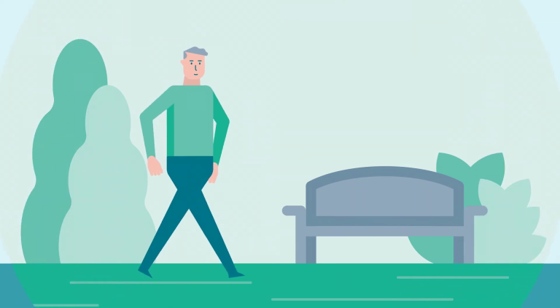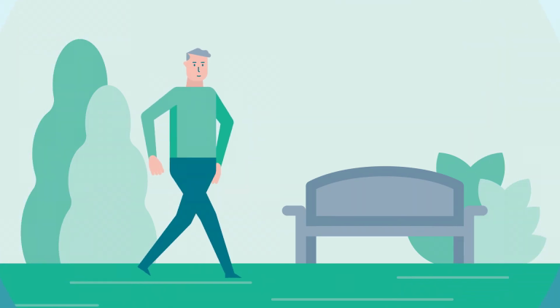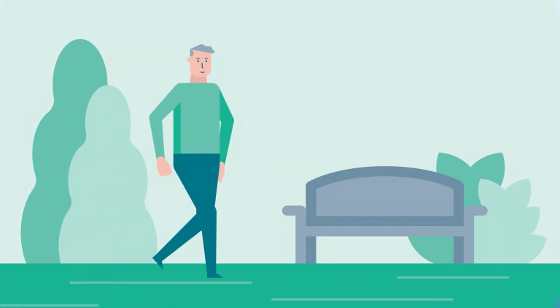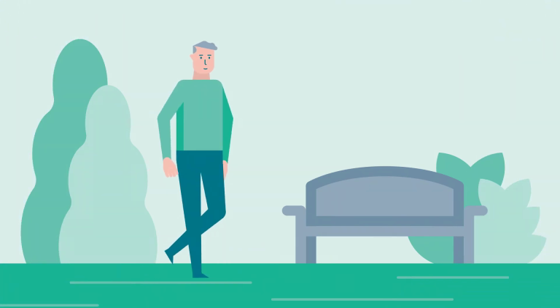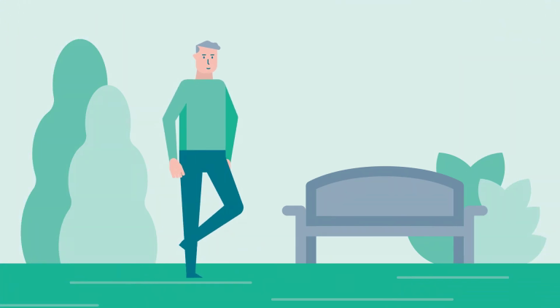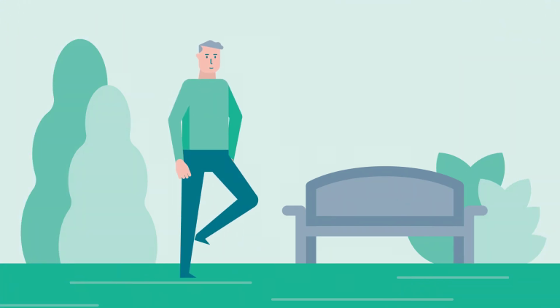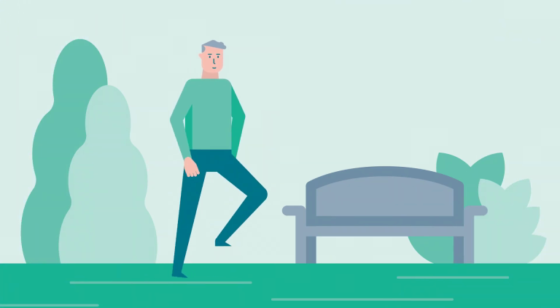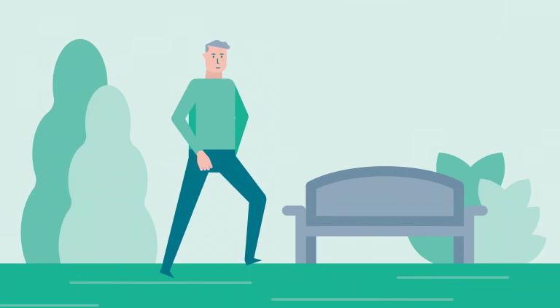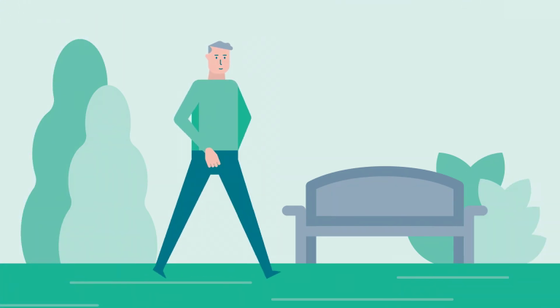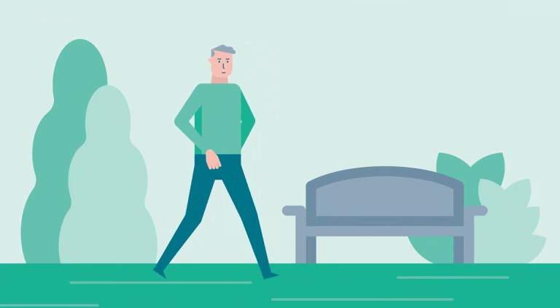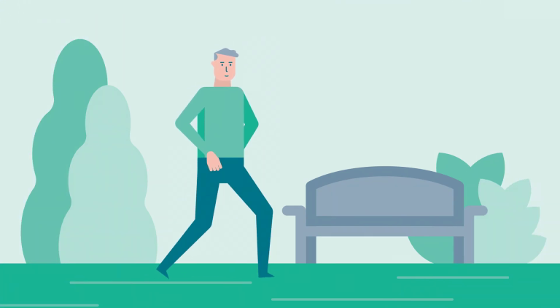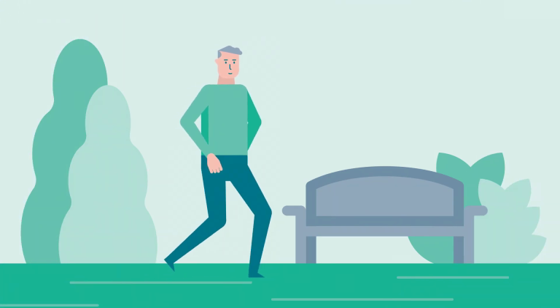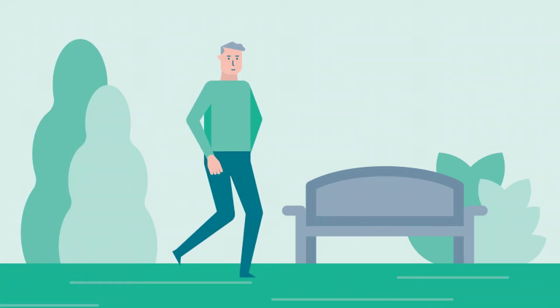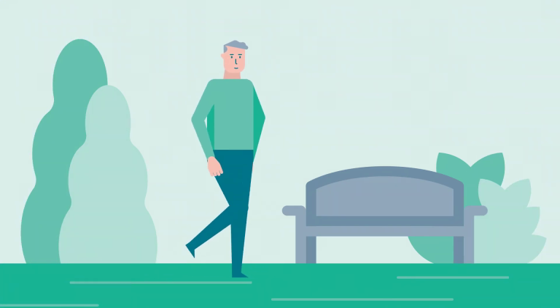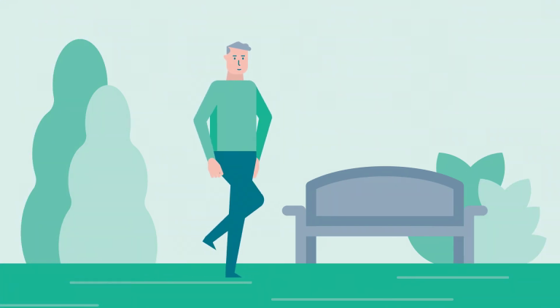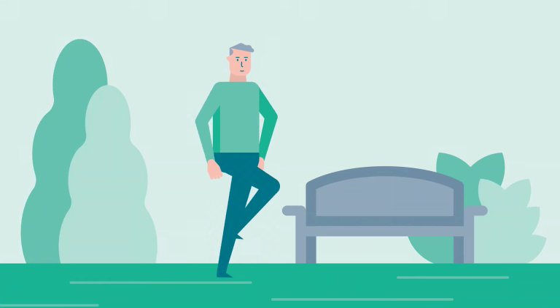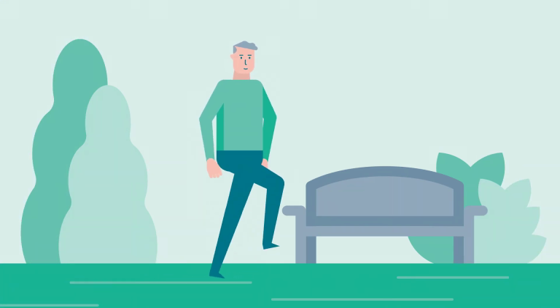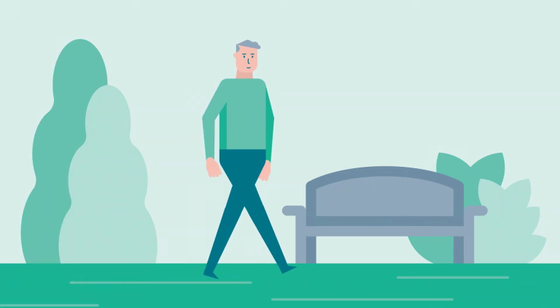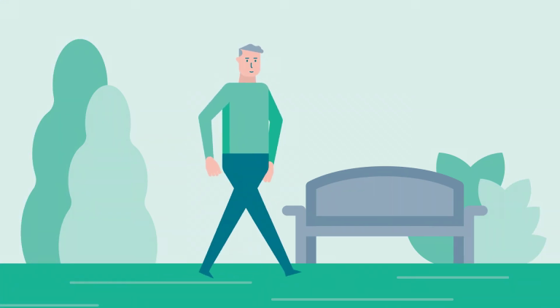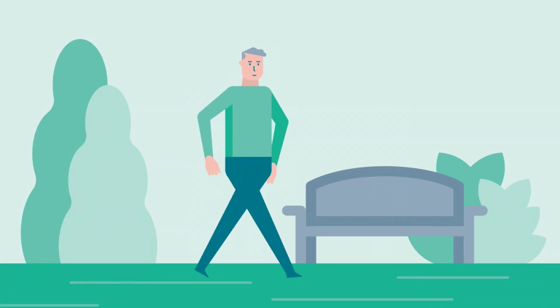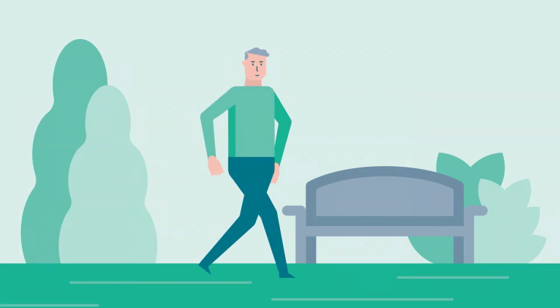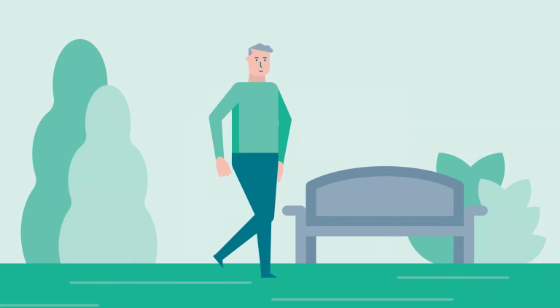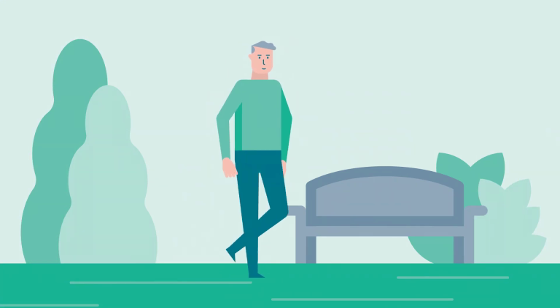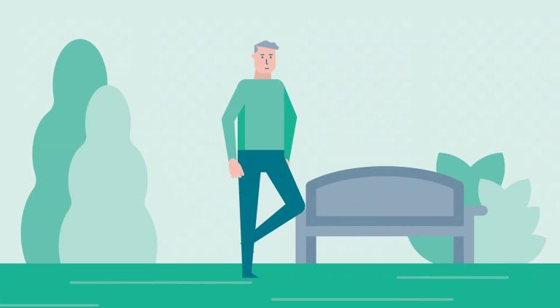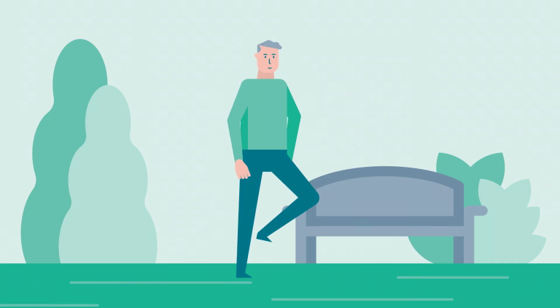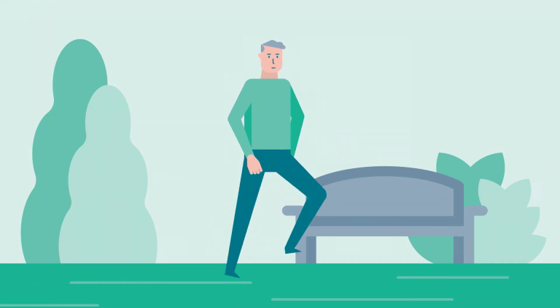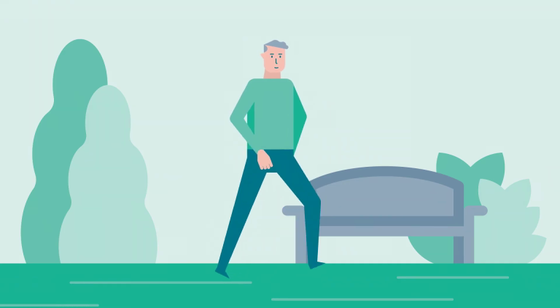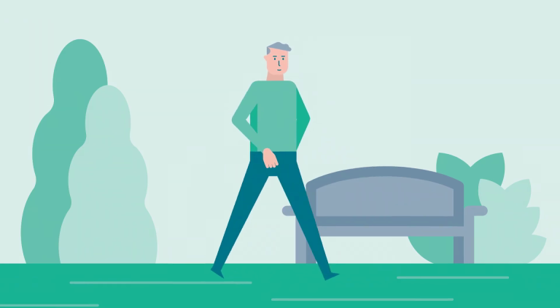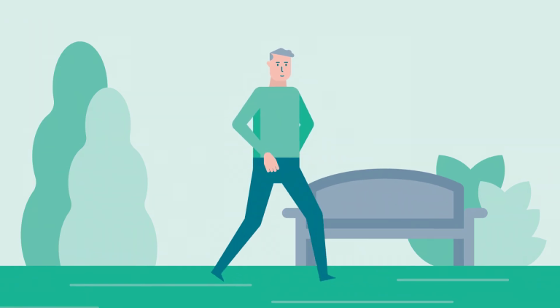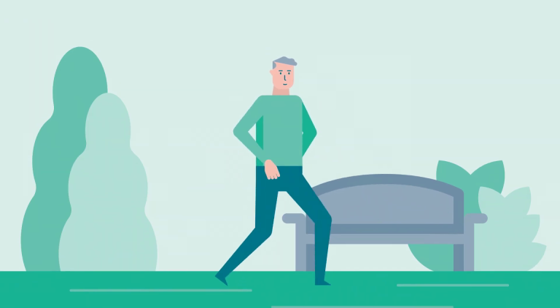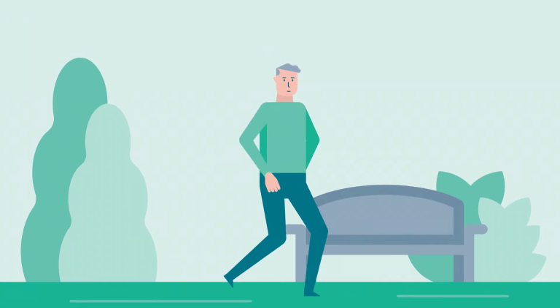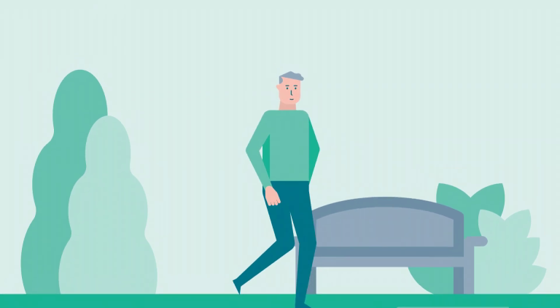If you have any doubts, do not hesitate to contact your doctor or physiotherapist.